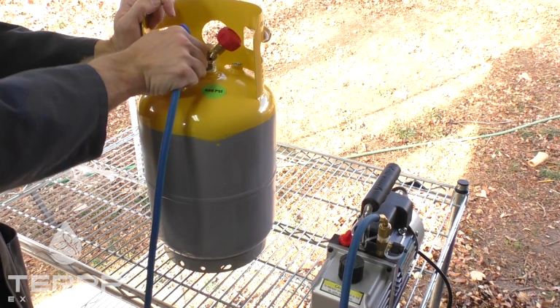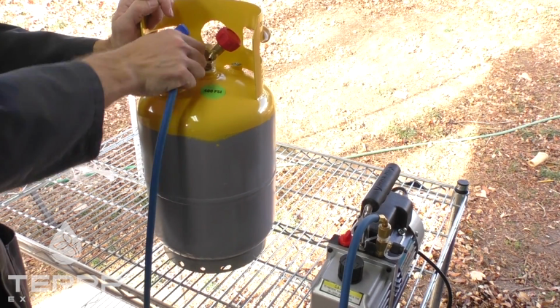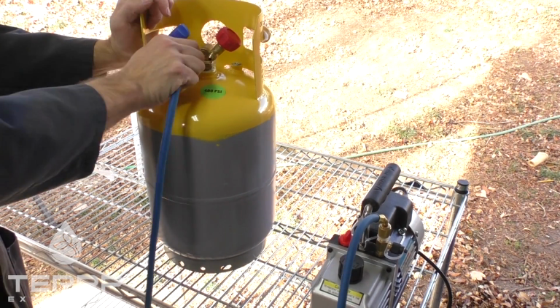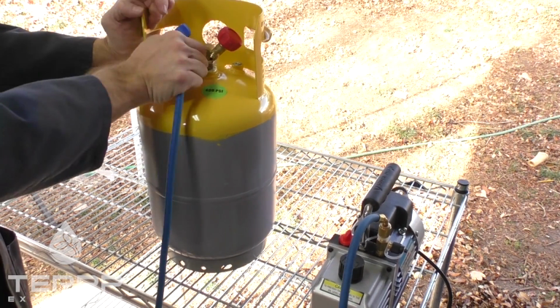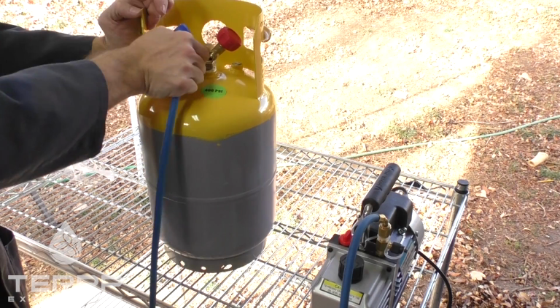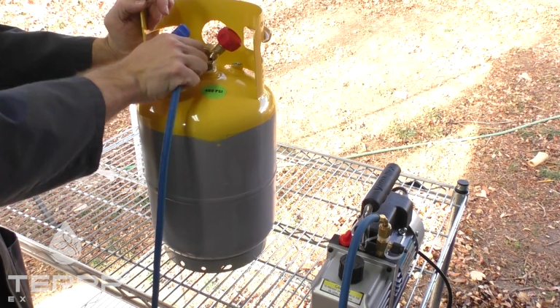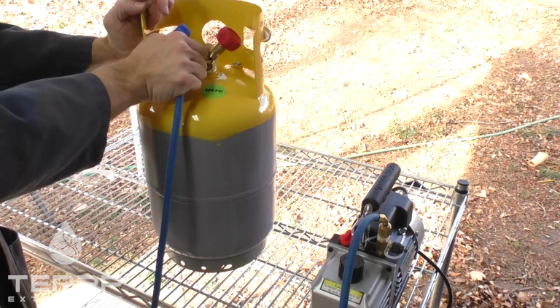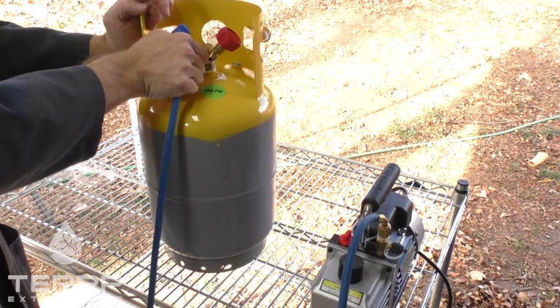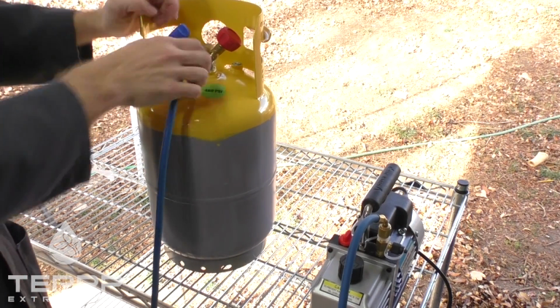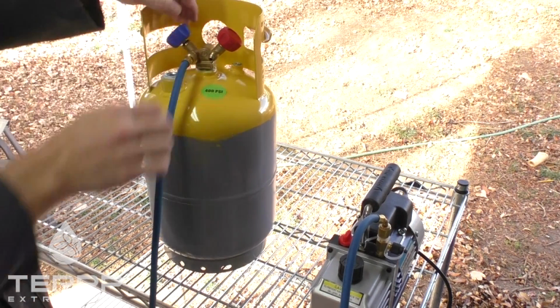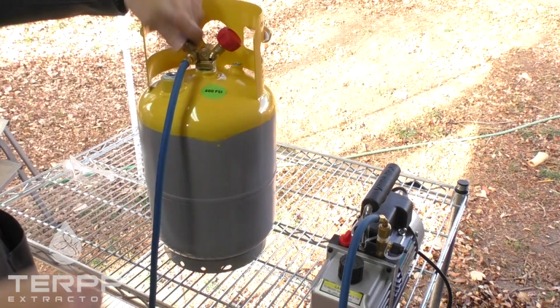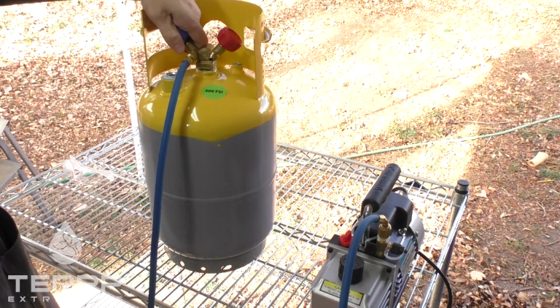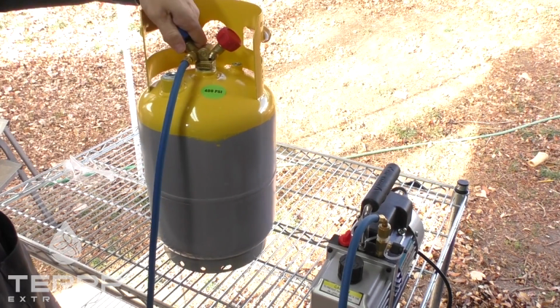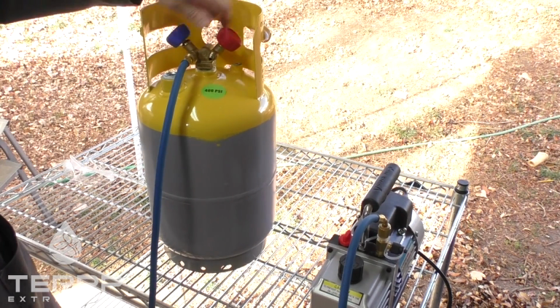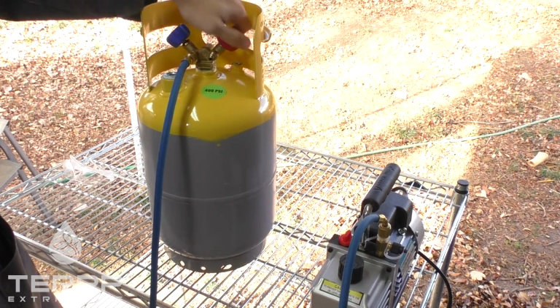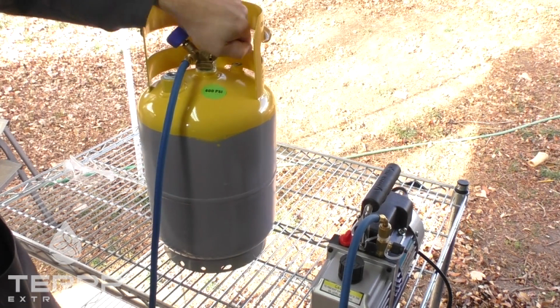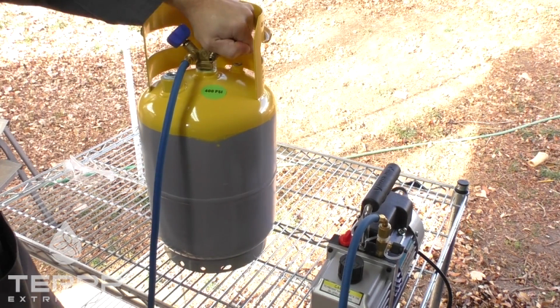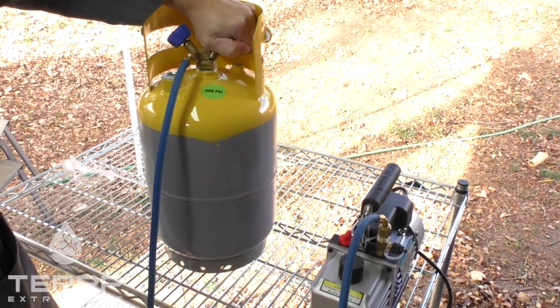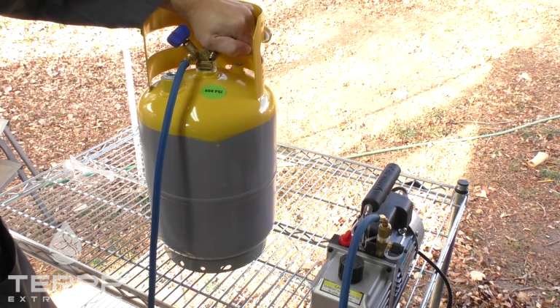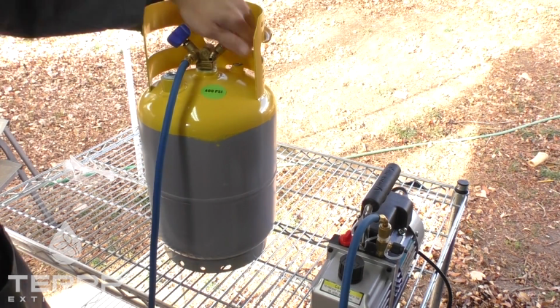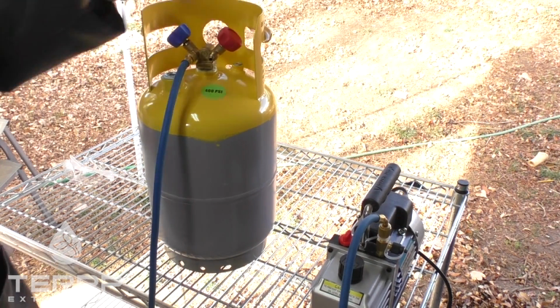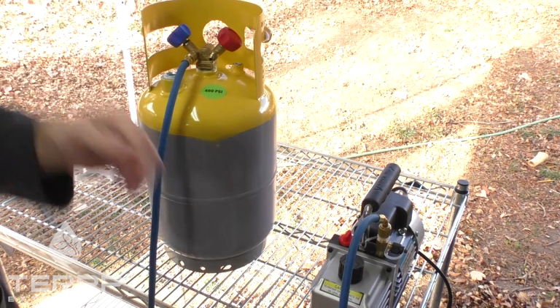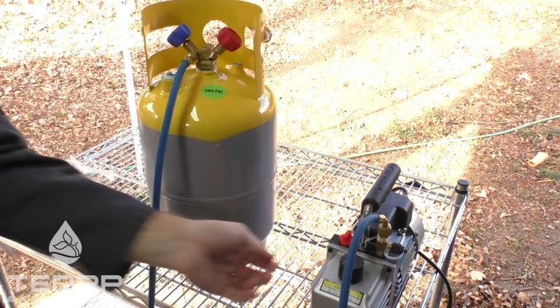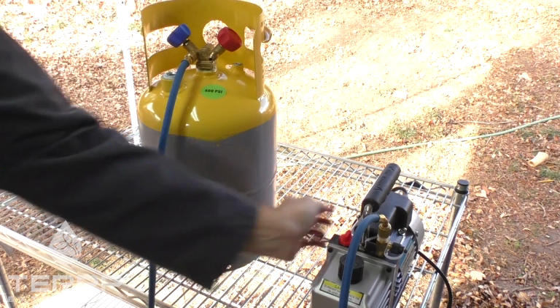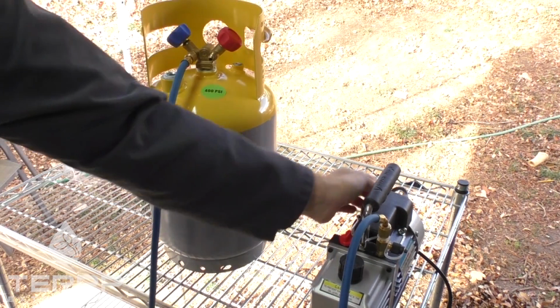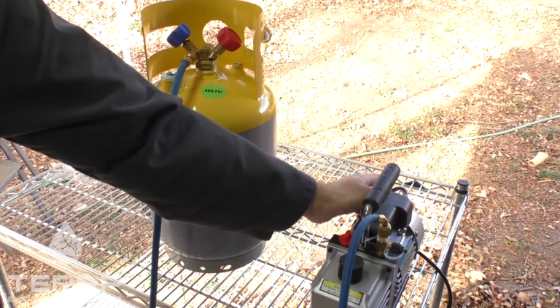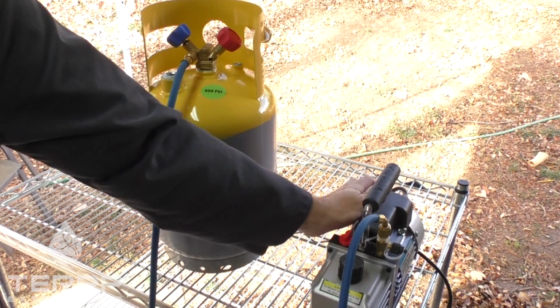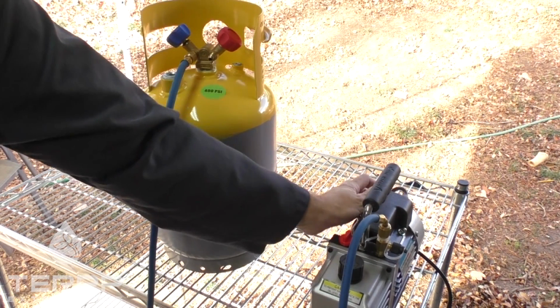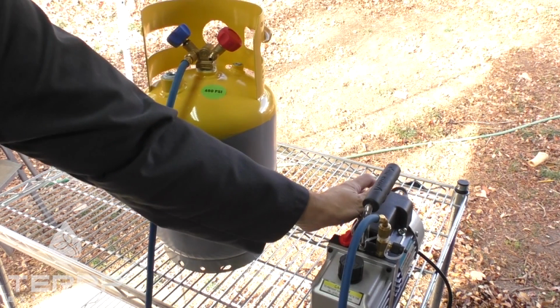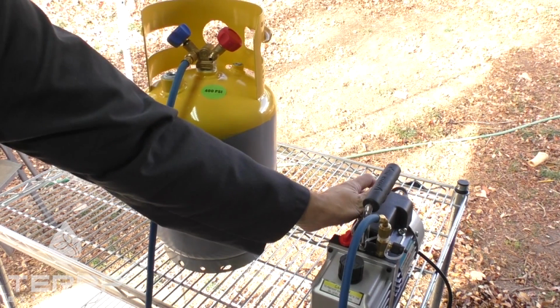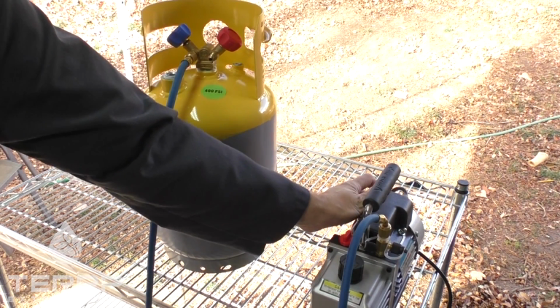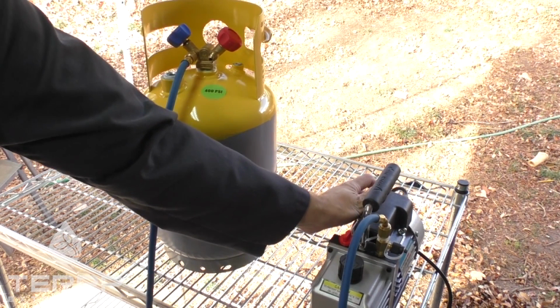Now that the vacuum hose is hooked up, this valve is open, the other valve is closed, we're going to go ahead and turn on the vacuum pump.